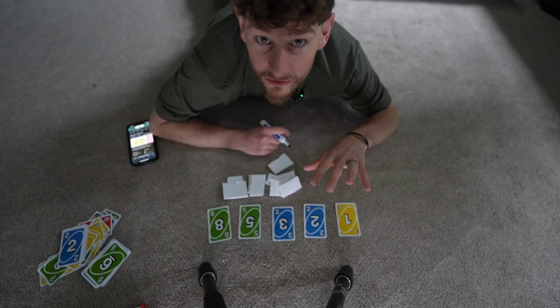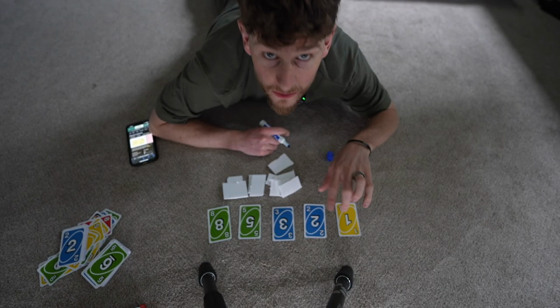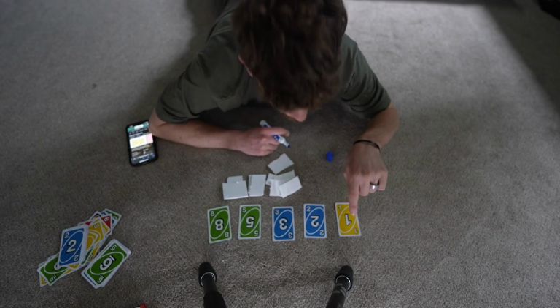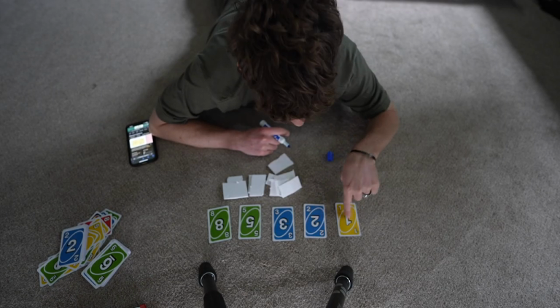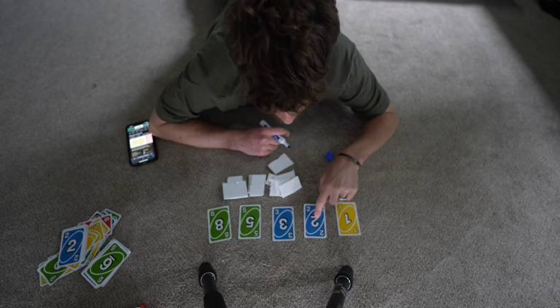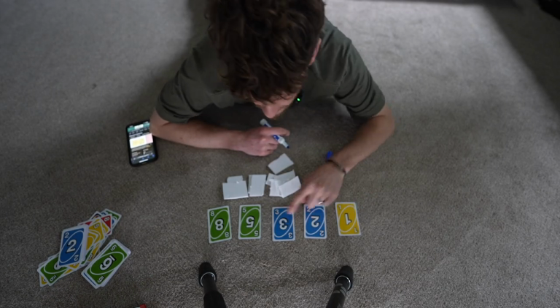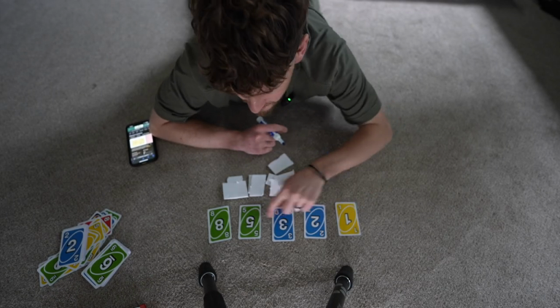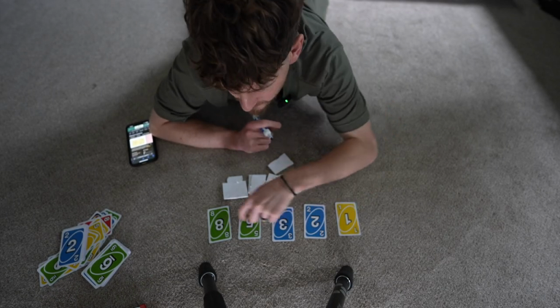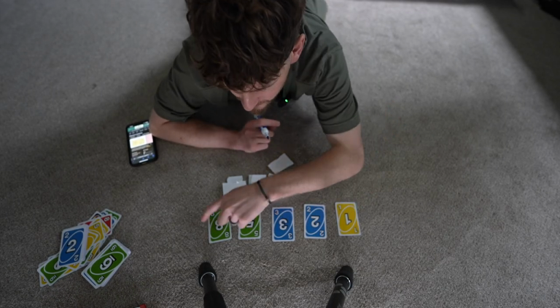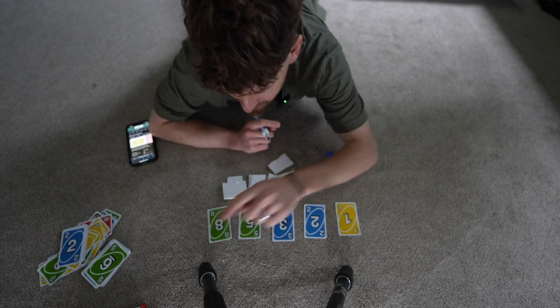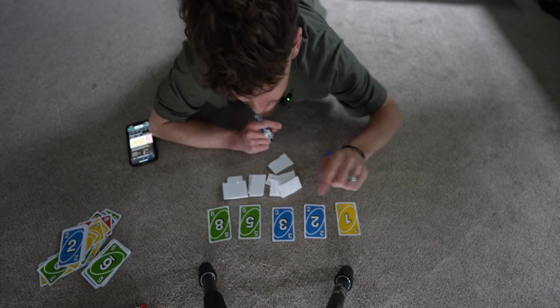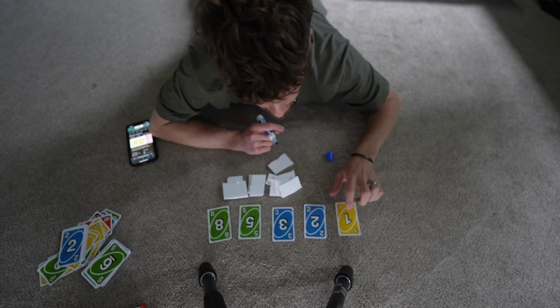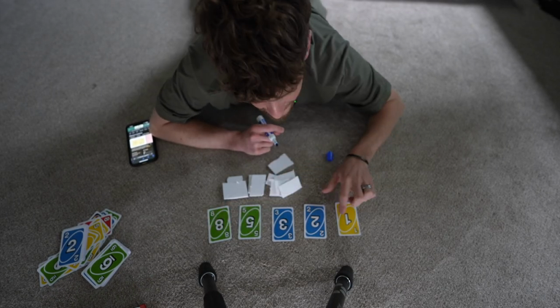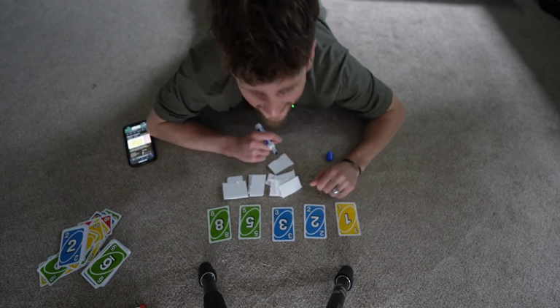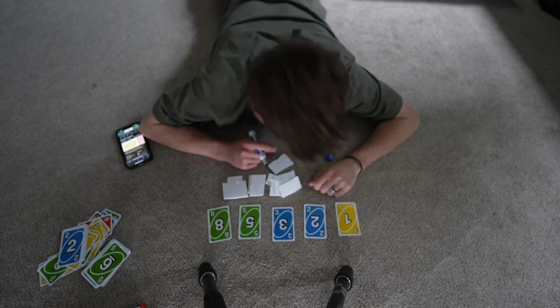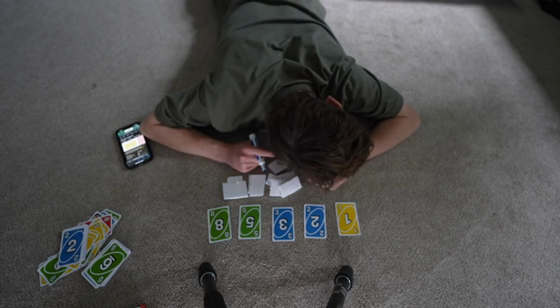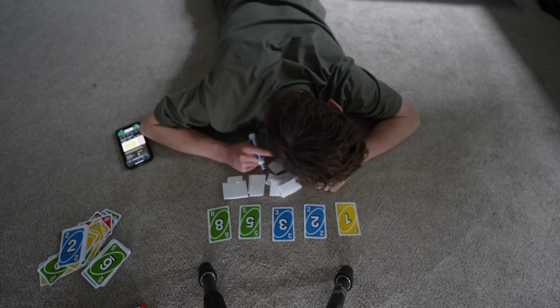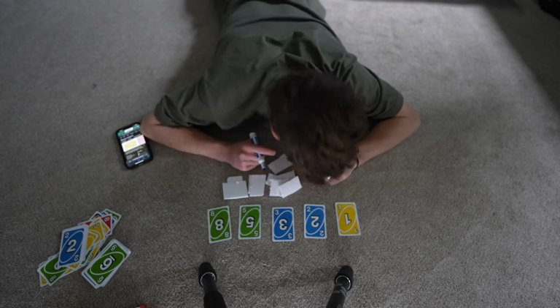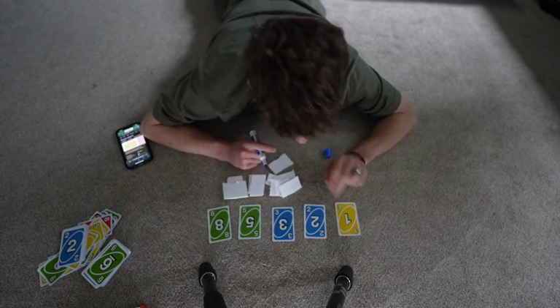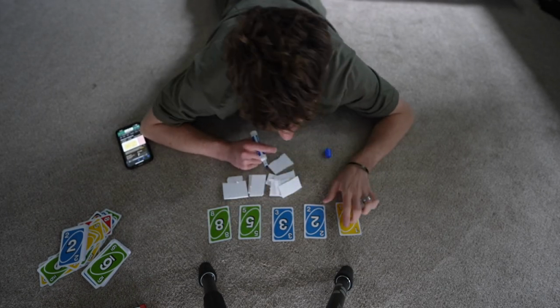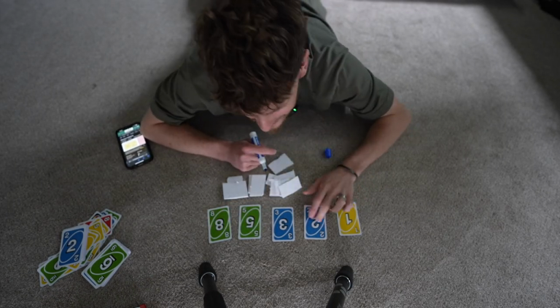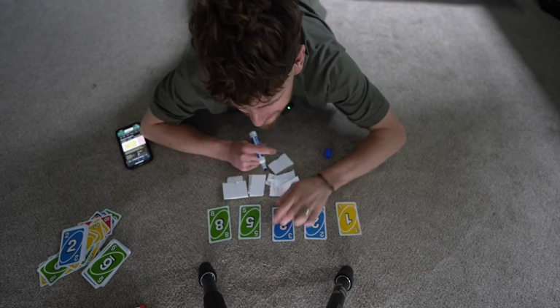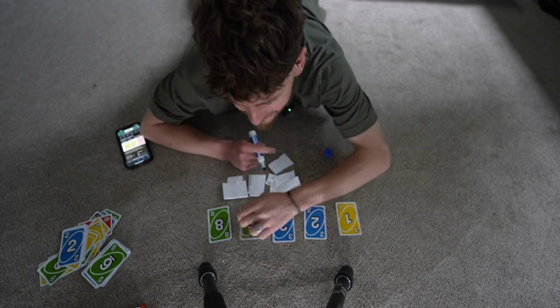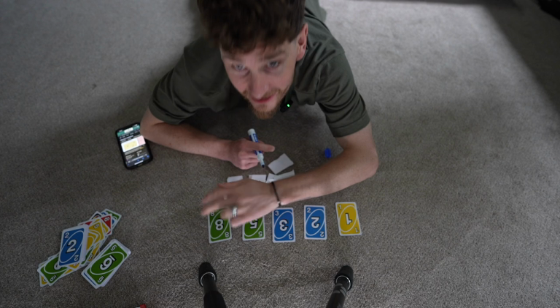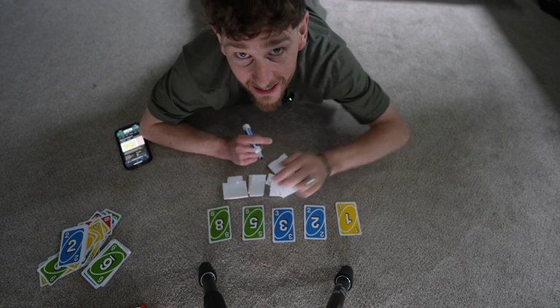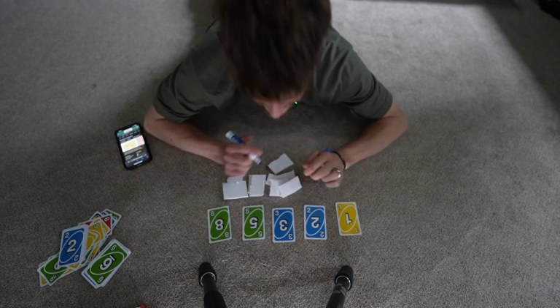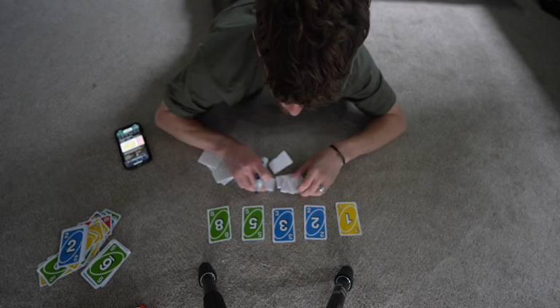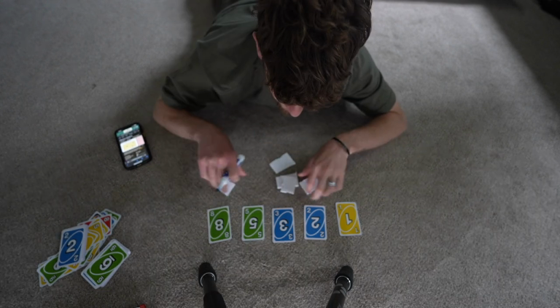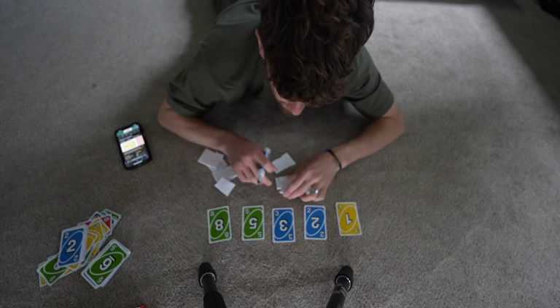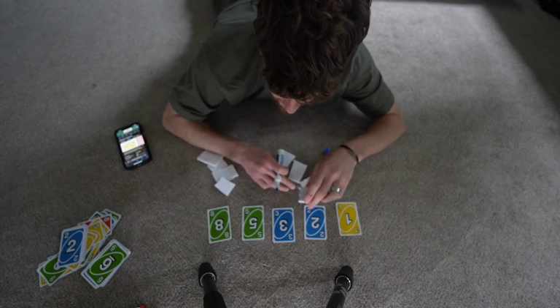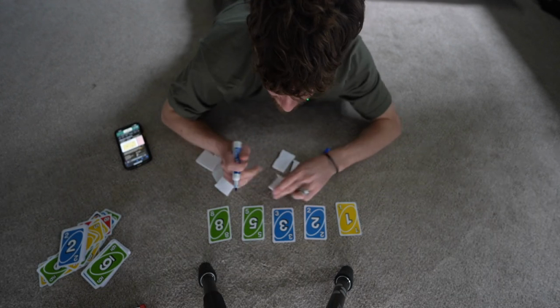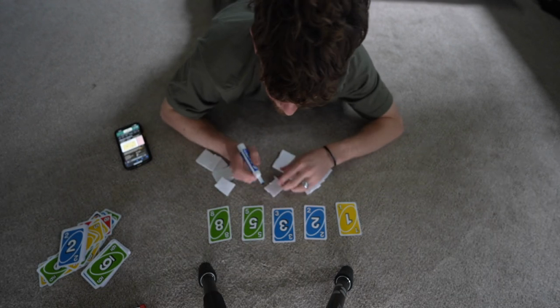So you've got your points: one, two, three, five, eight. And let's say these are all your tasks.